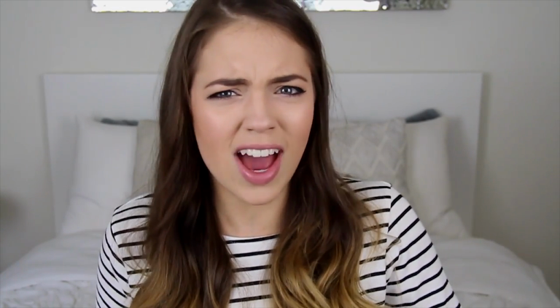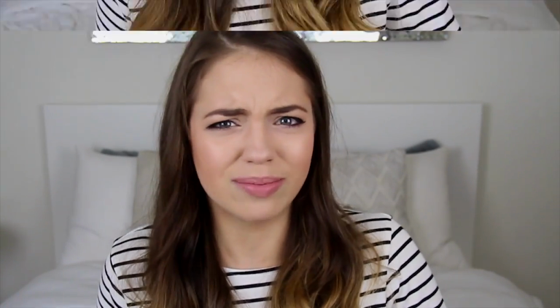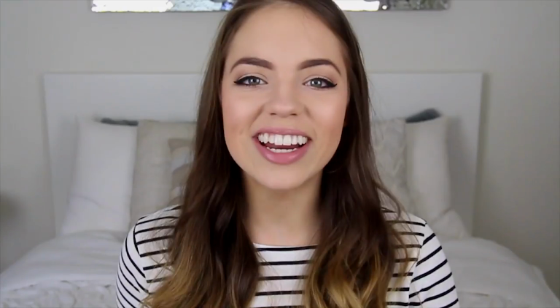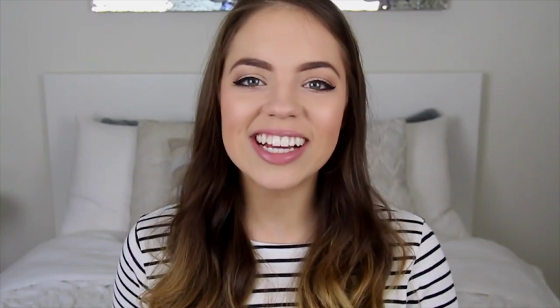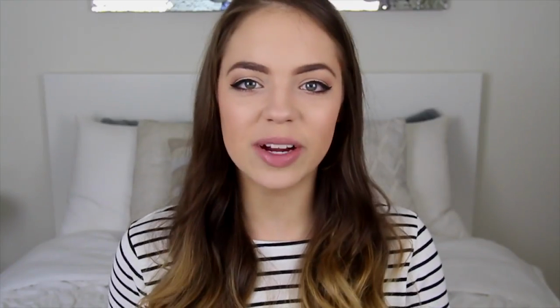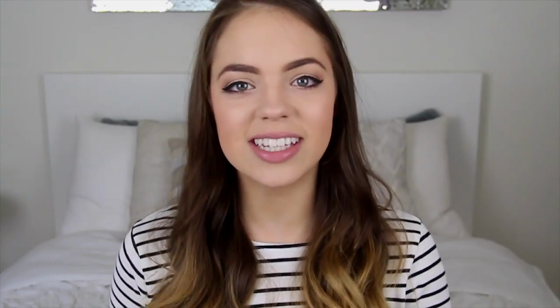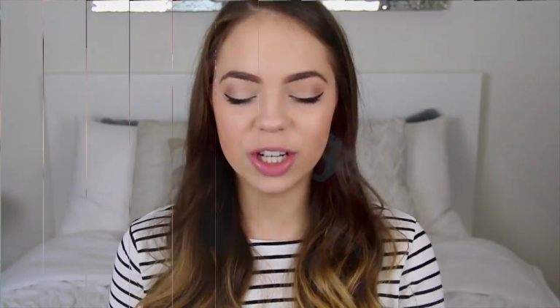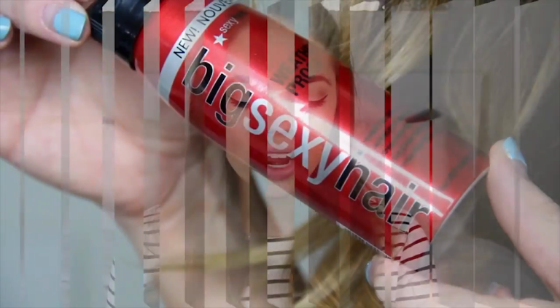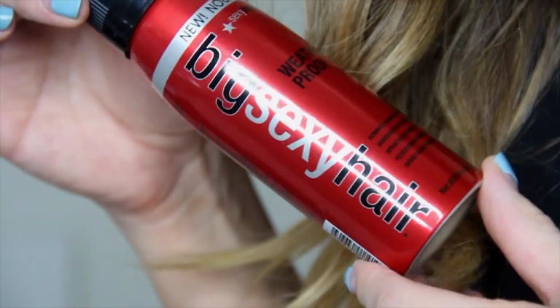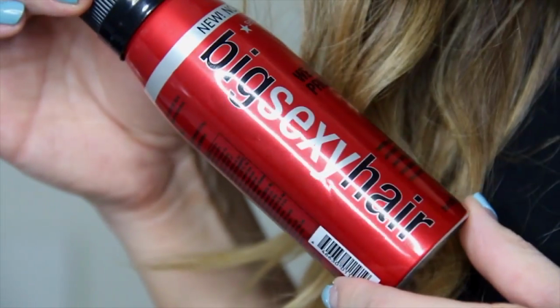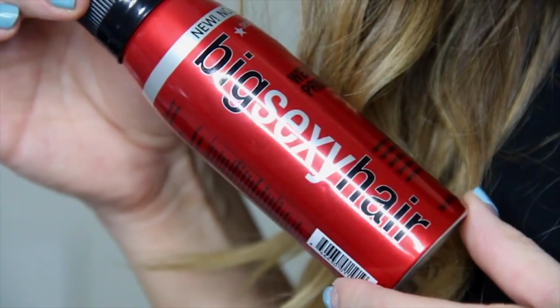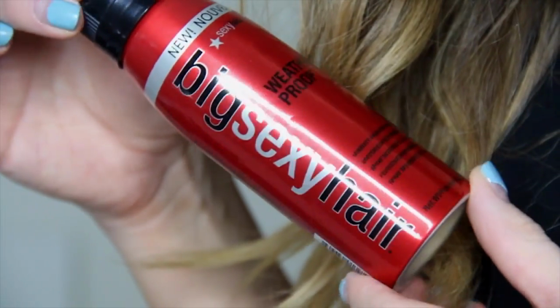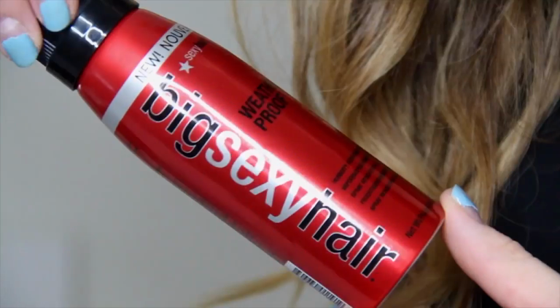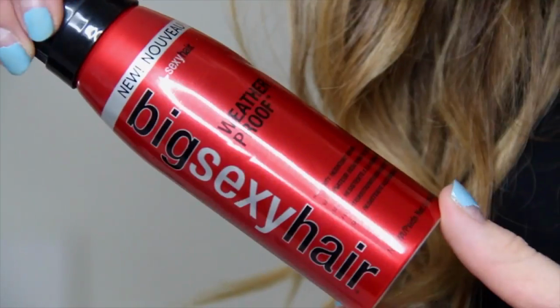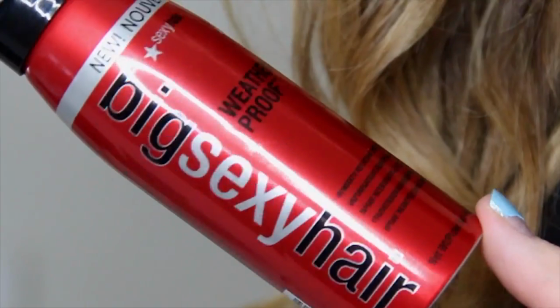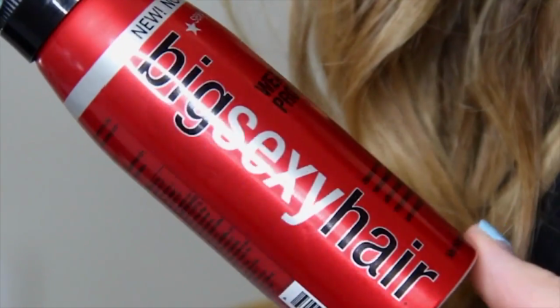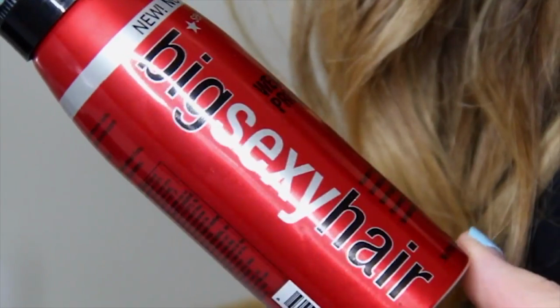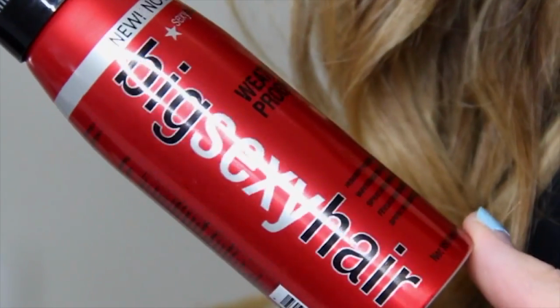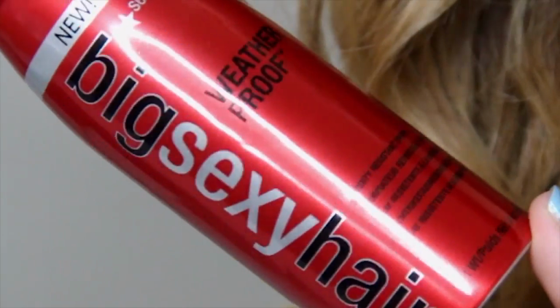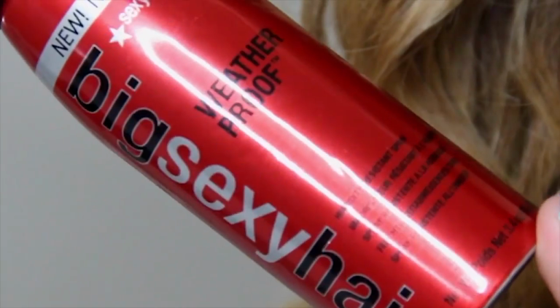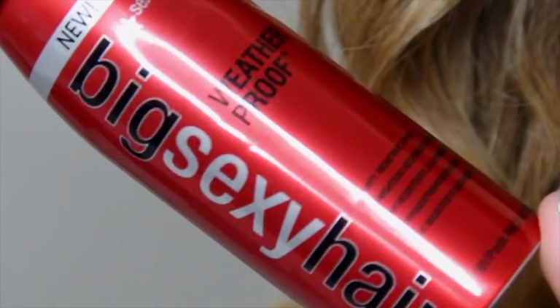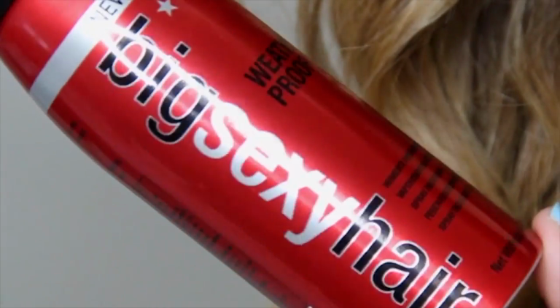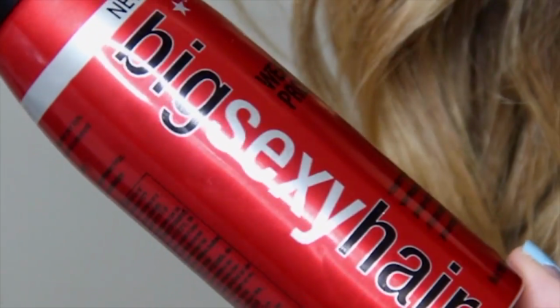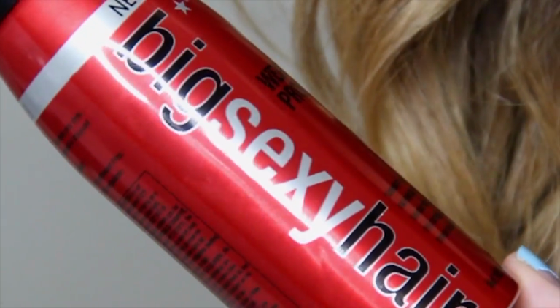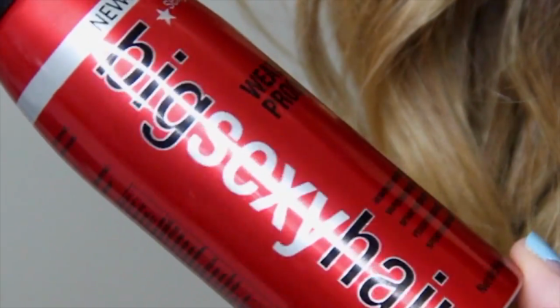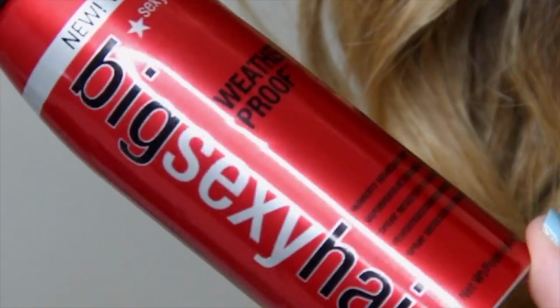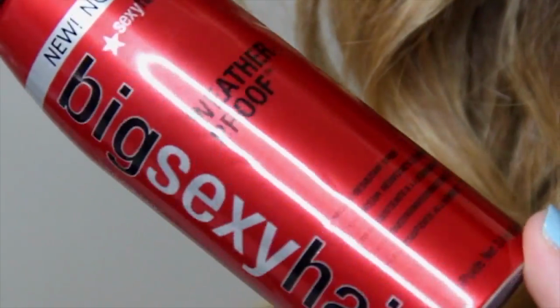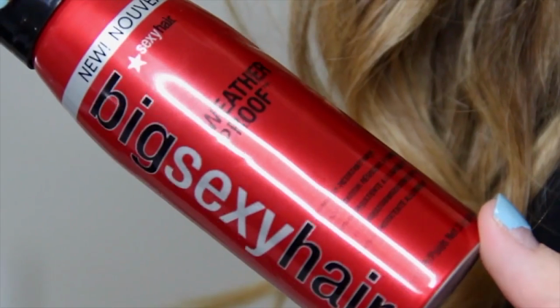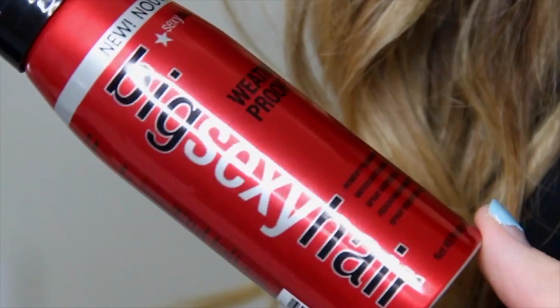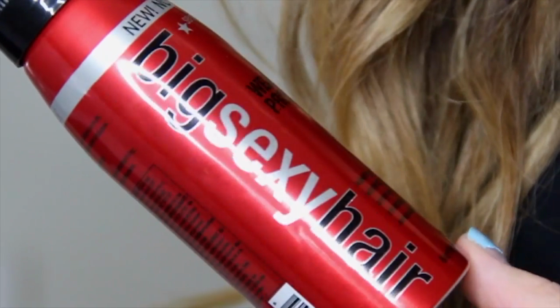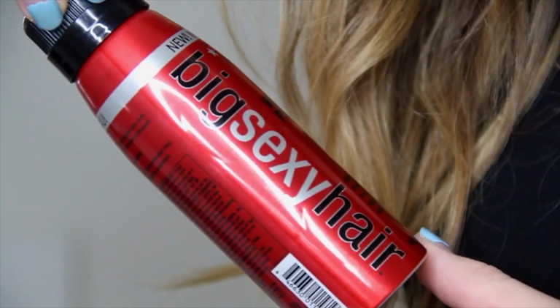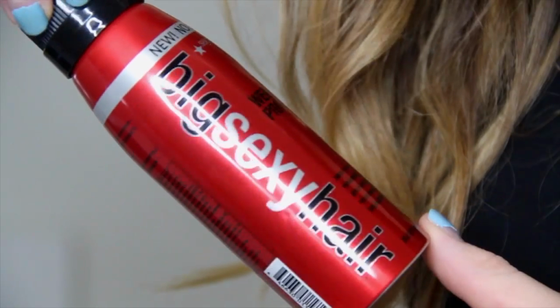My next spring essential would have to be my Big Sexy Hair Weatherproof Humidity-Resistant Spray.